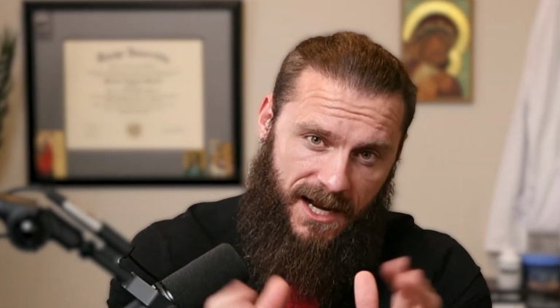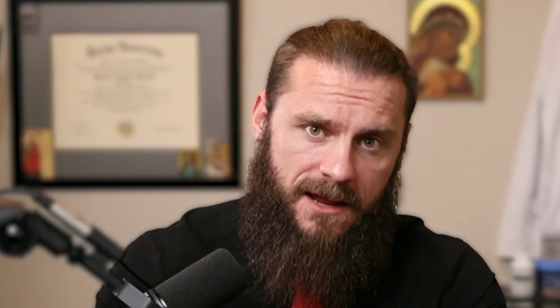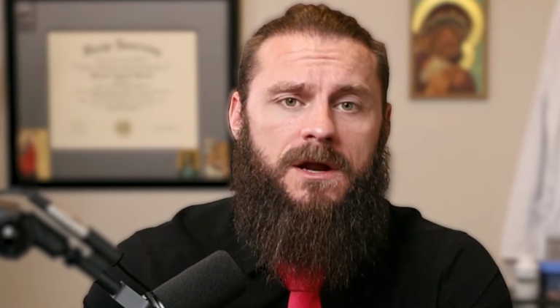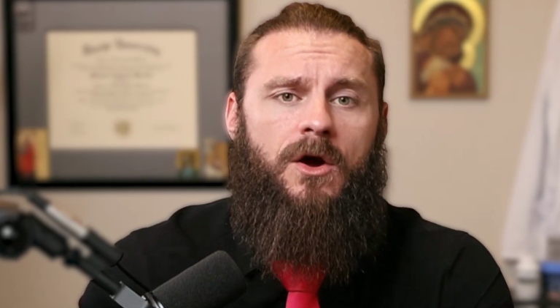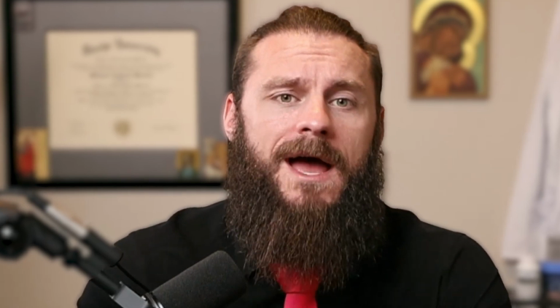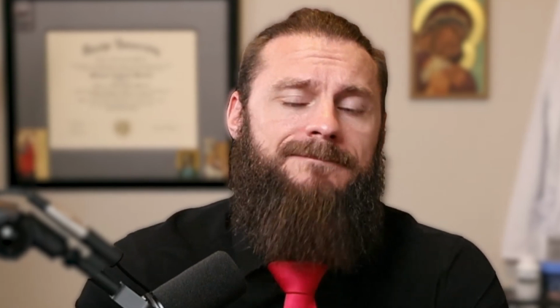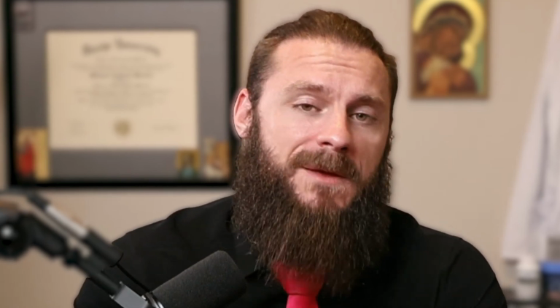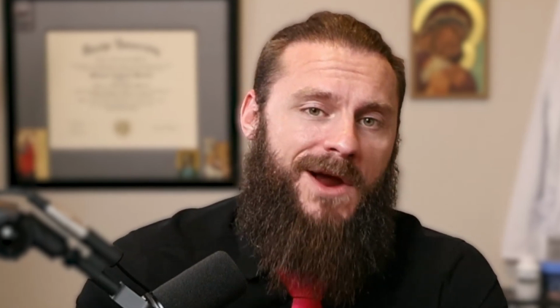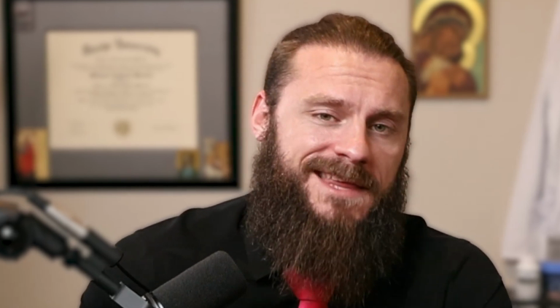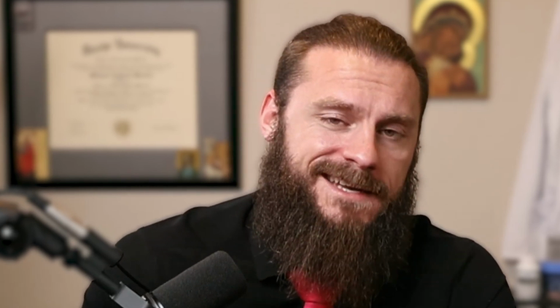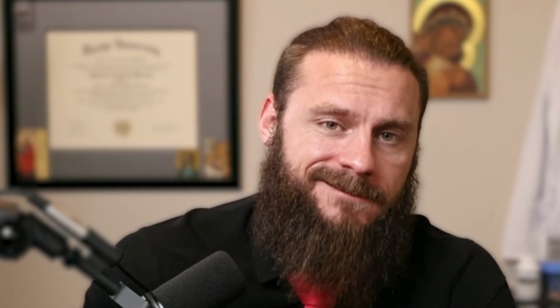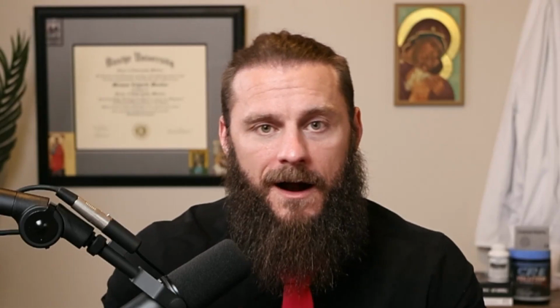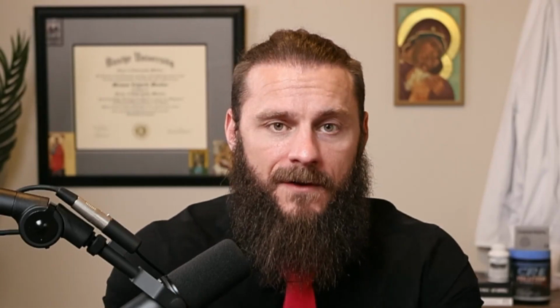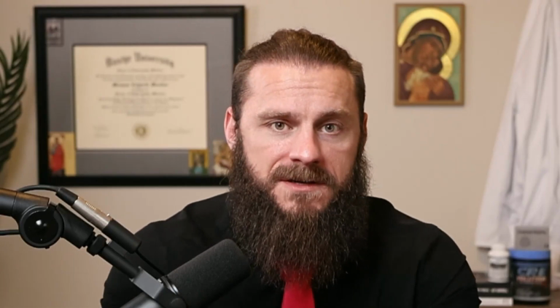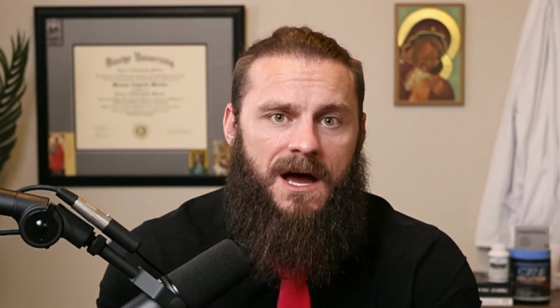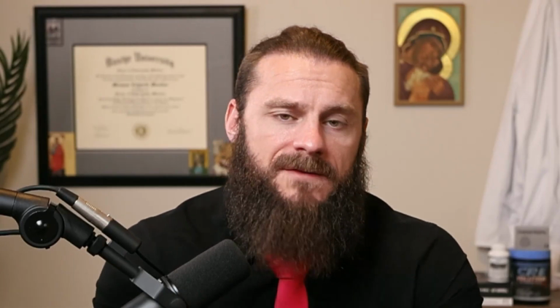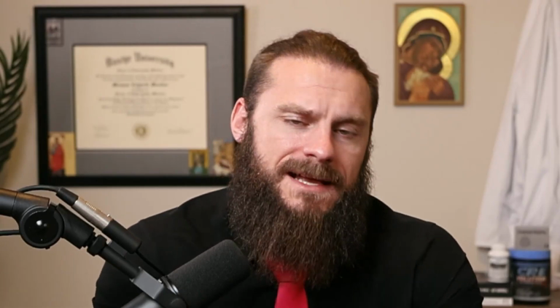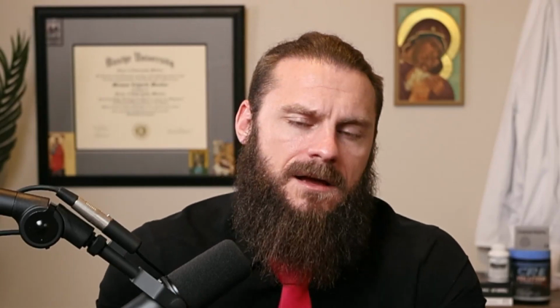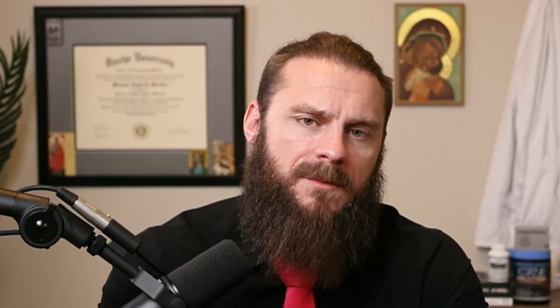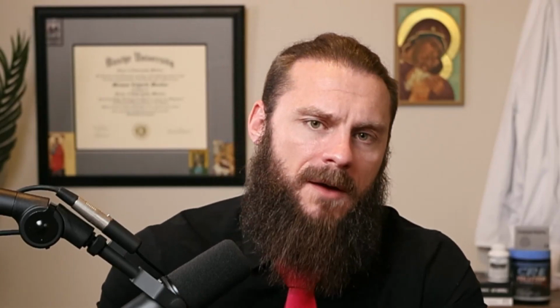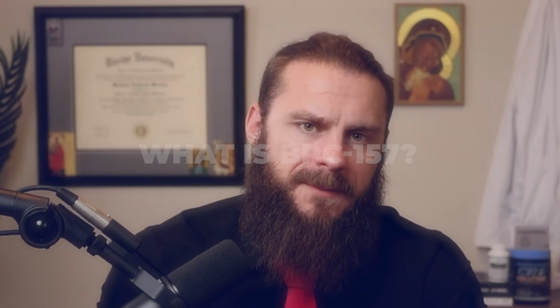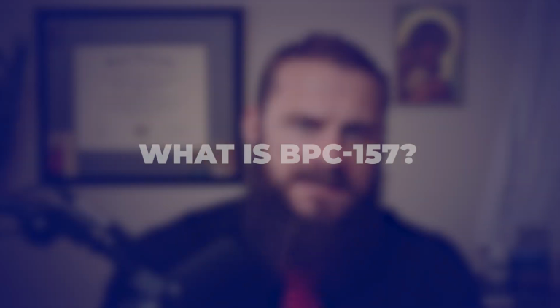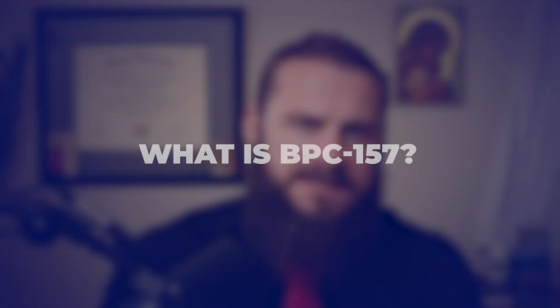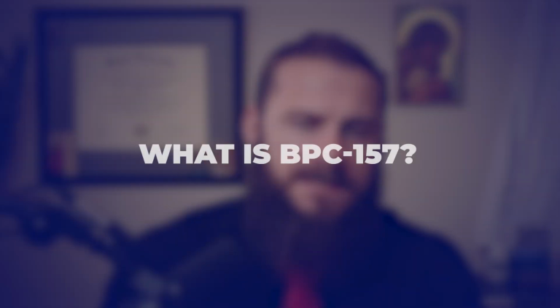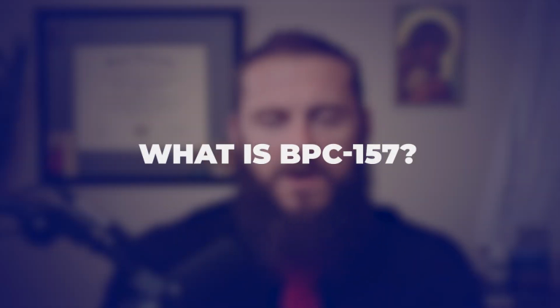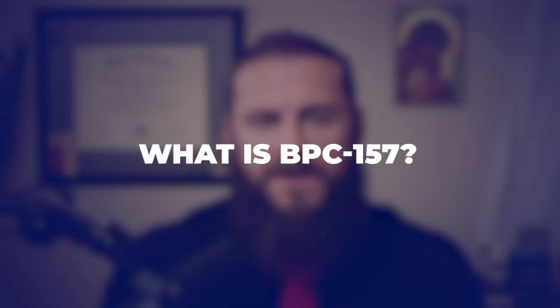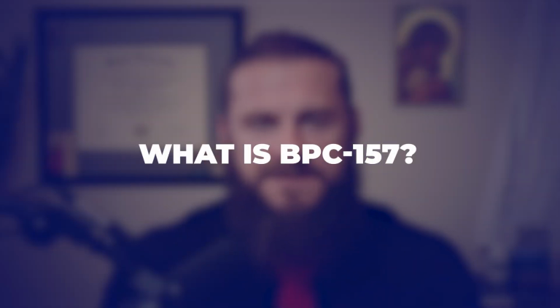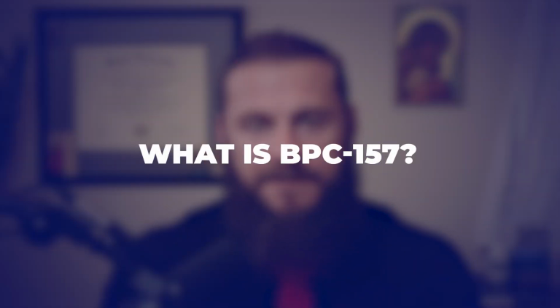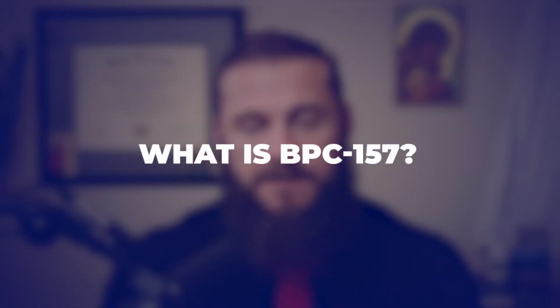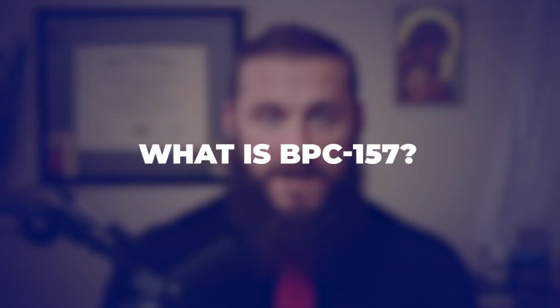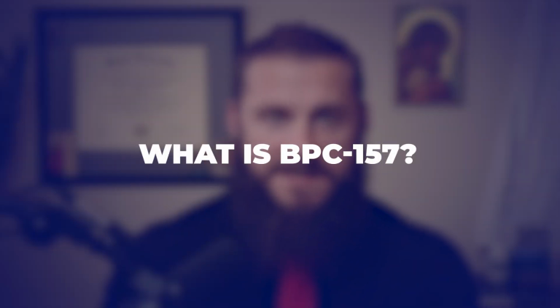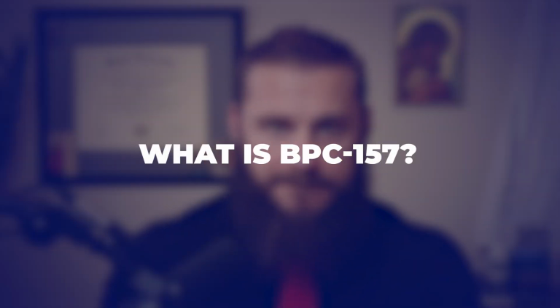Today we're going to go ahead and break that down. First off, let's talk about BPC-157 — what is it?